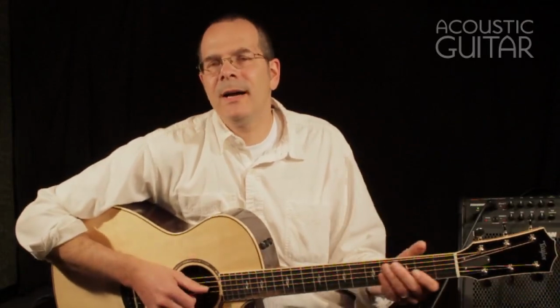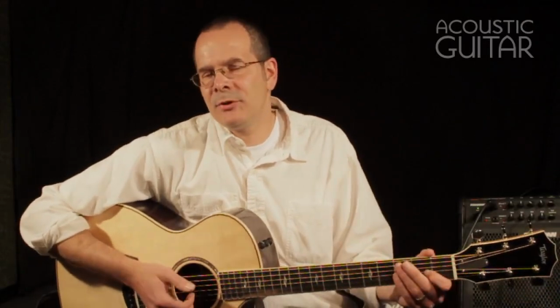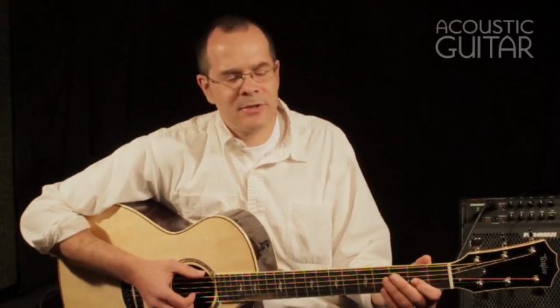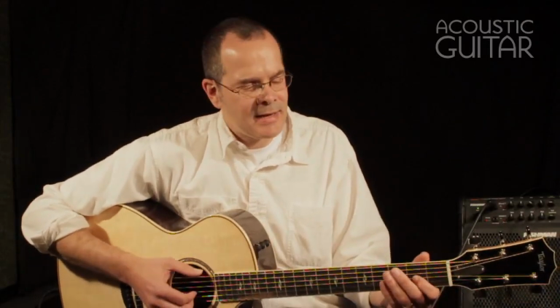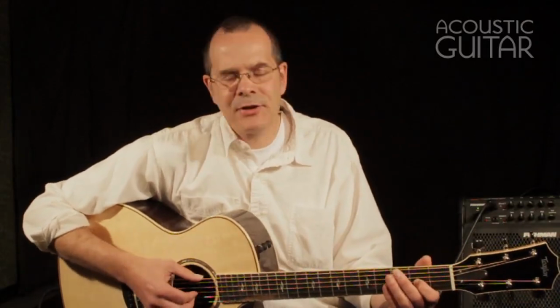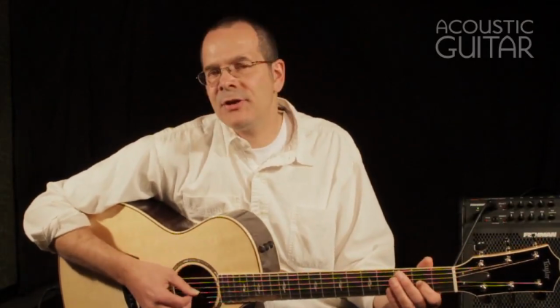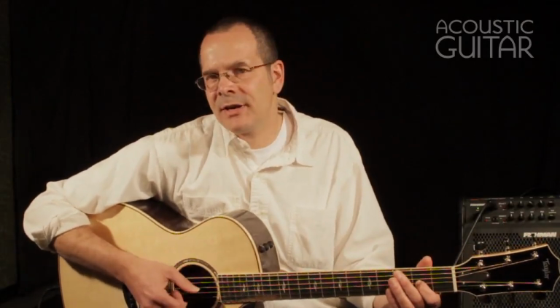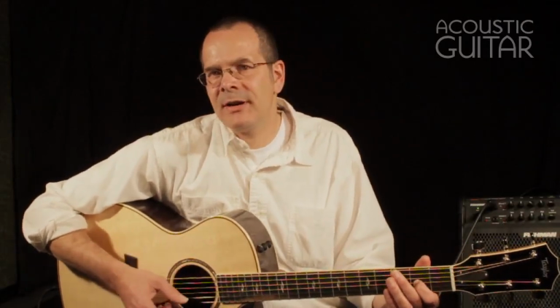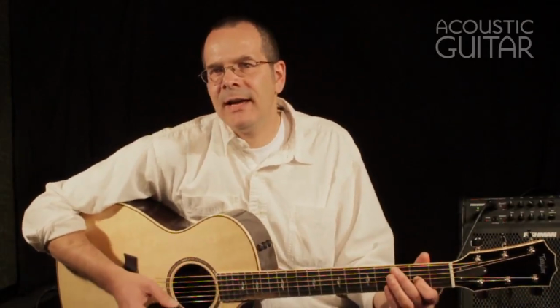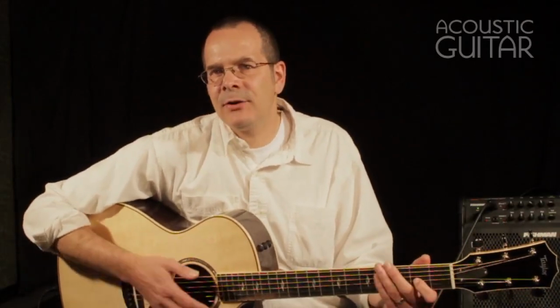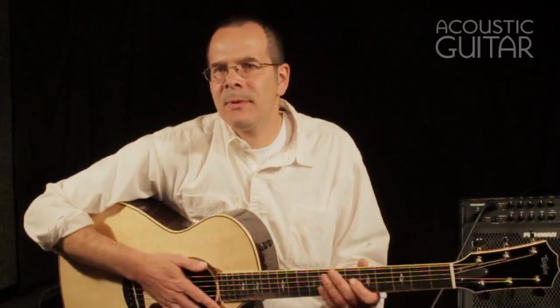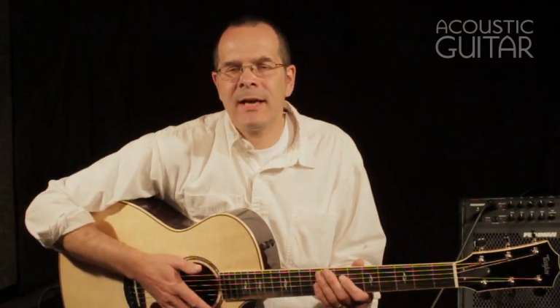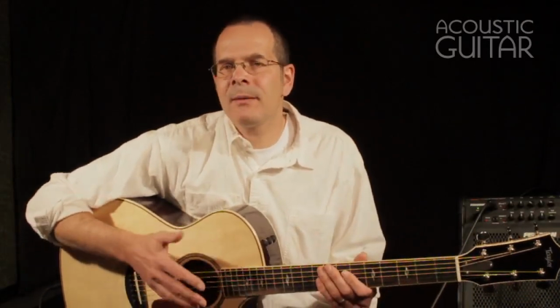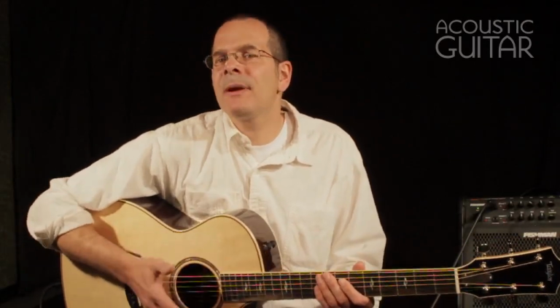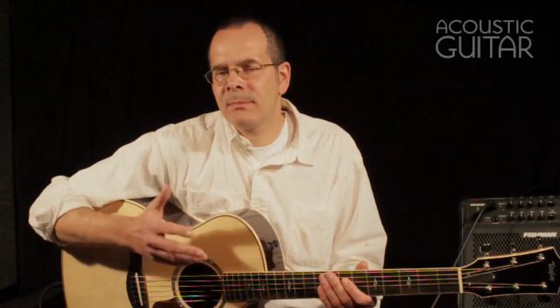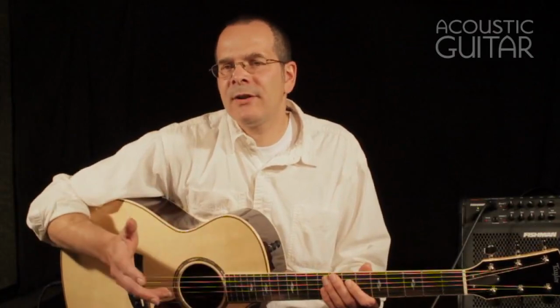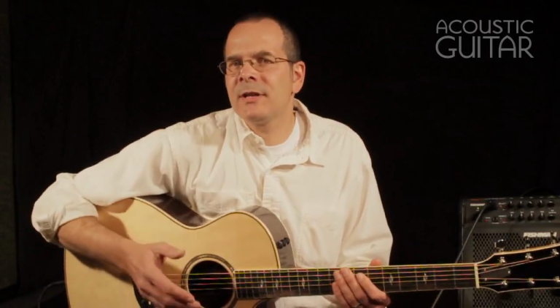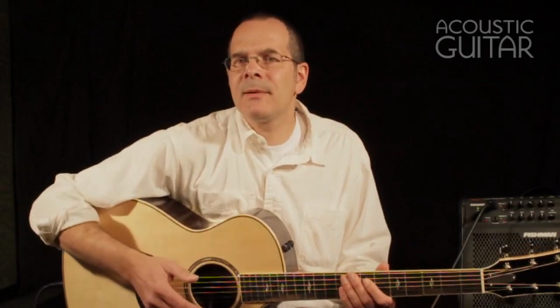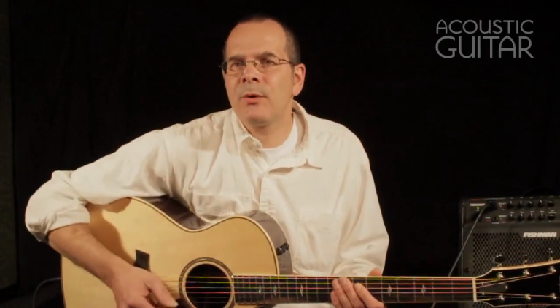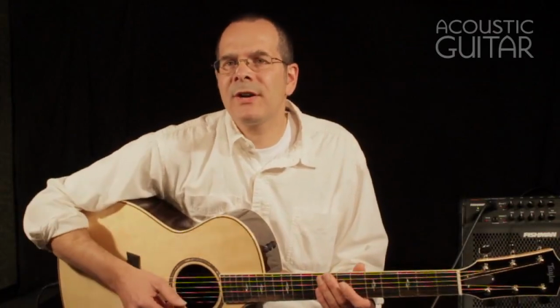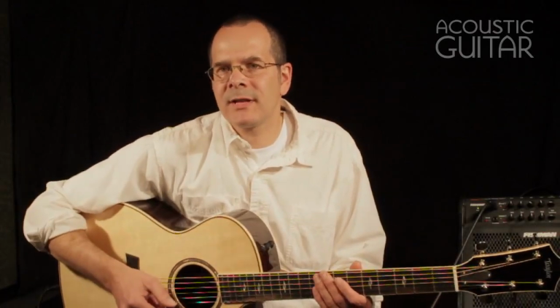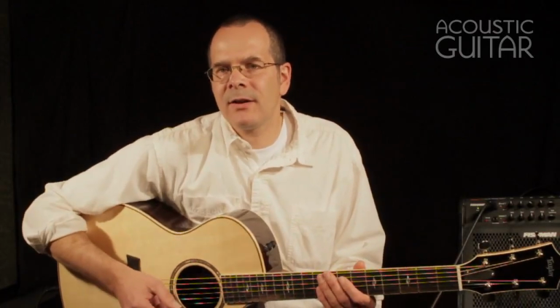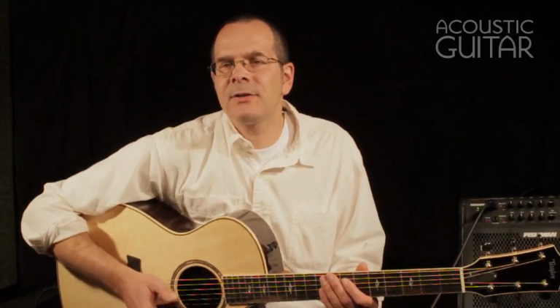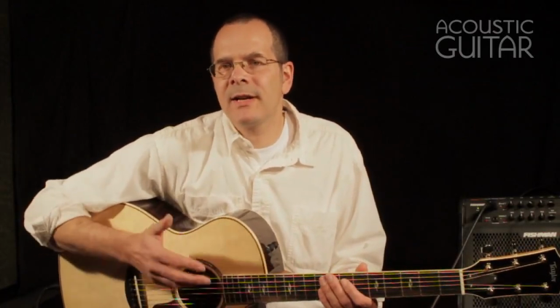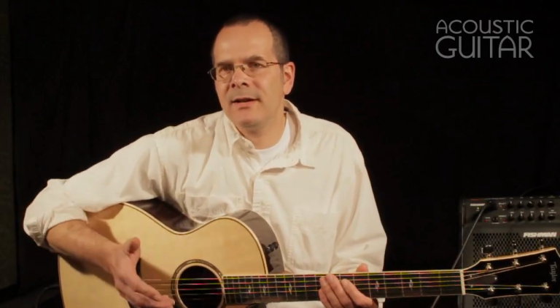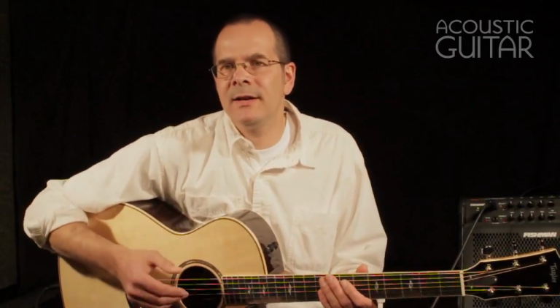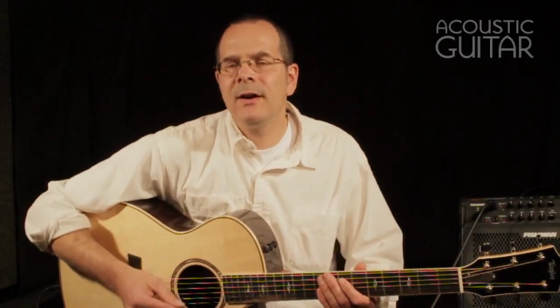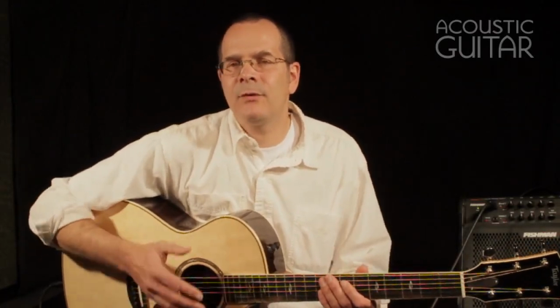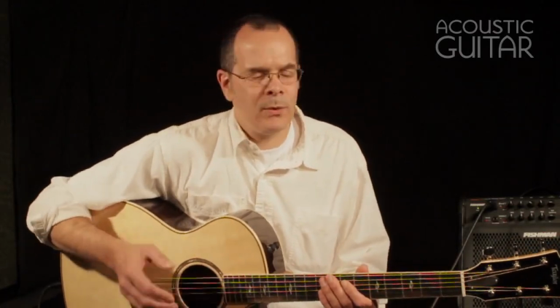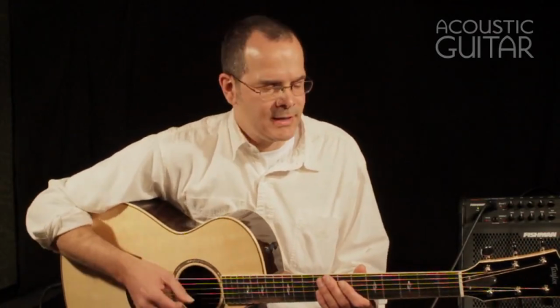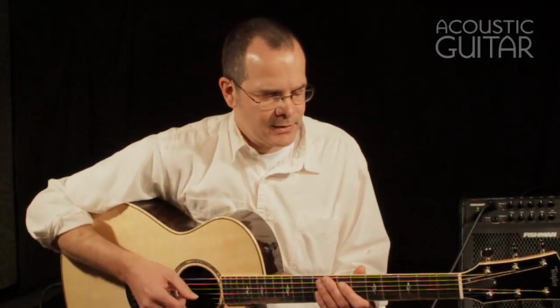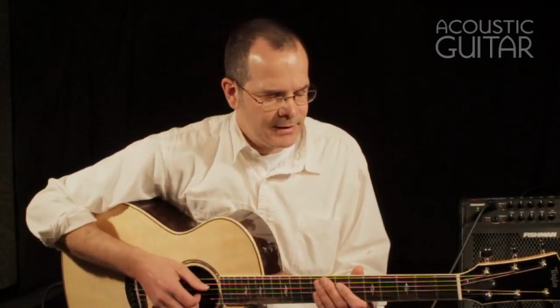I'm tuned to DADGAD tuning here, and I'm going to play just a little bit more fingerstyle on it so you can get an idea of what it sounds like.